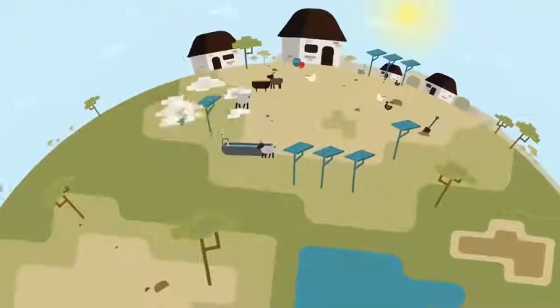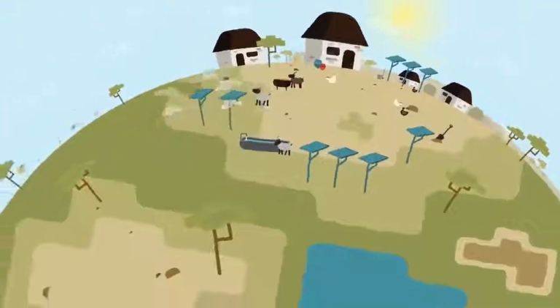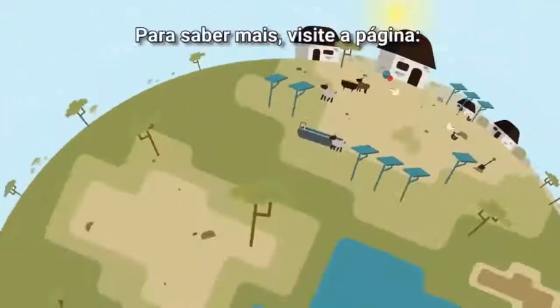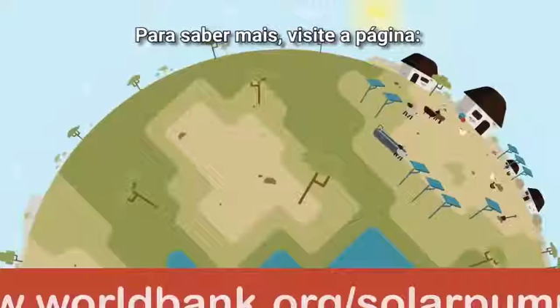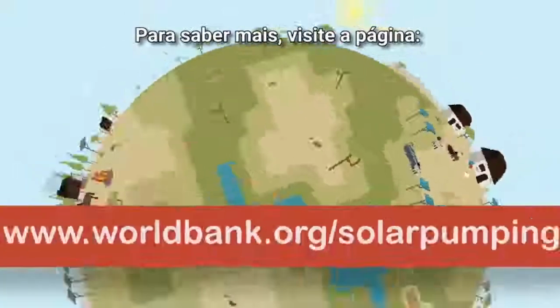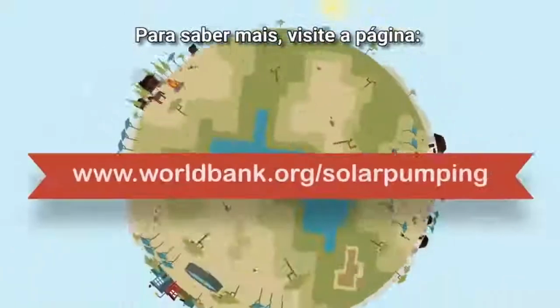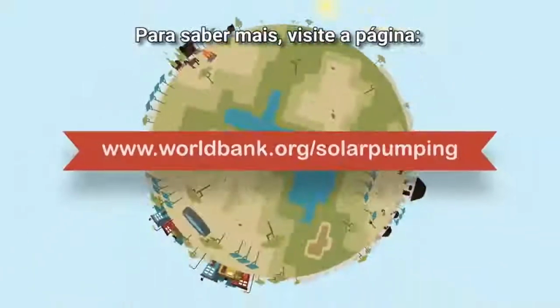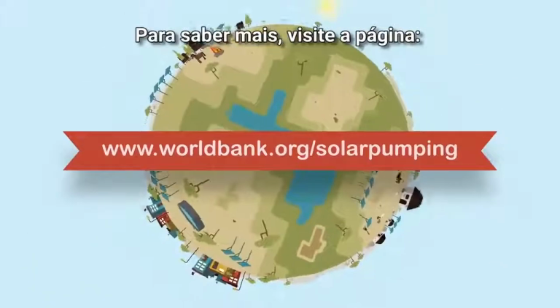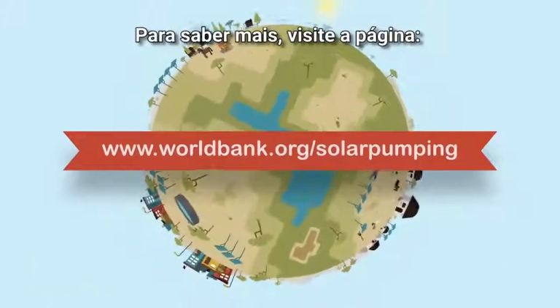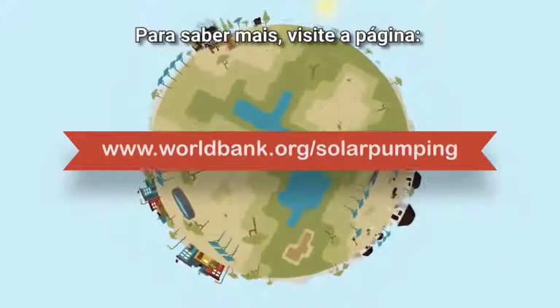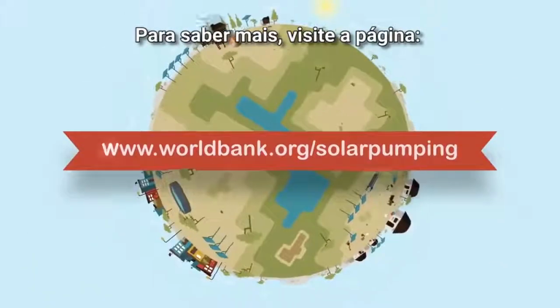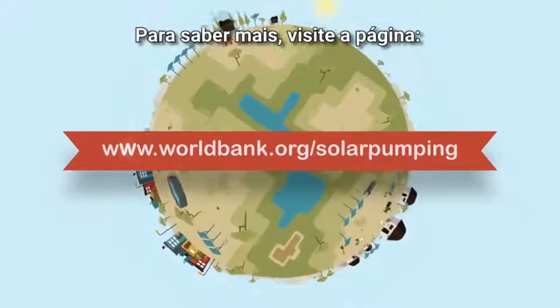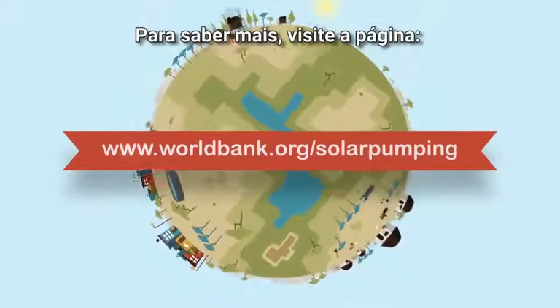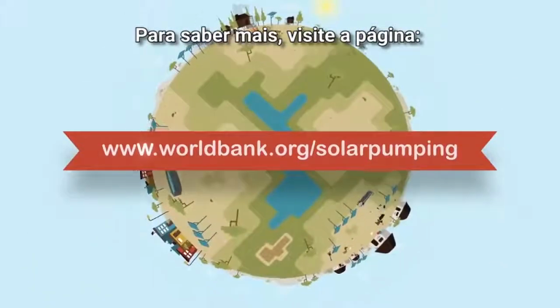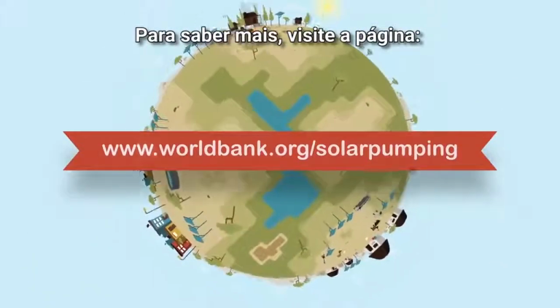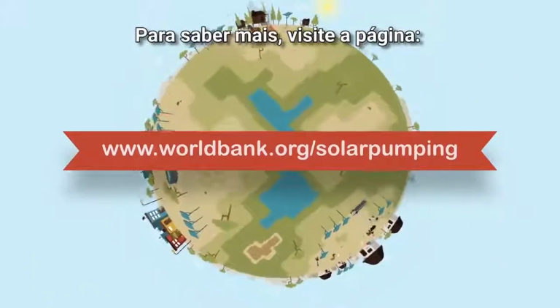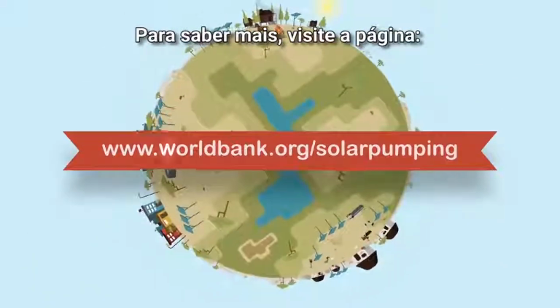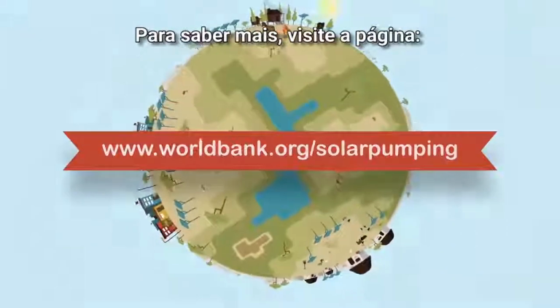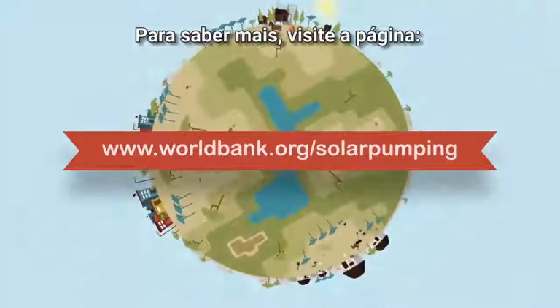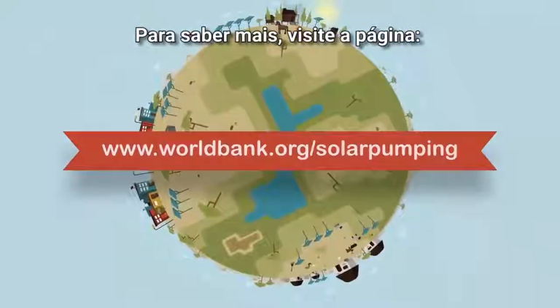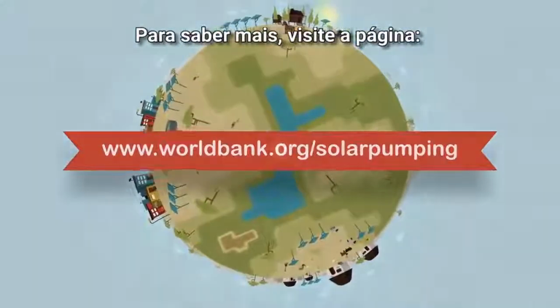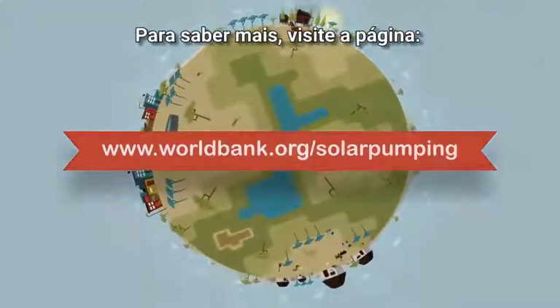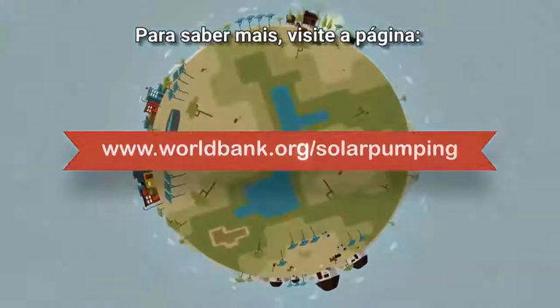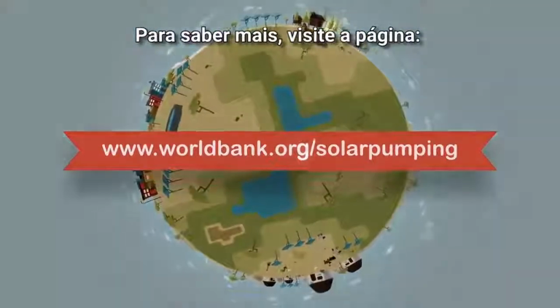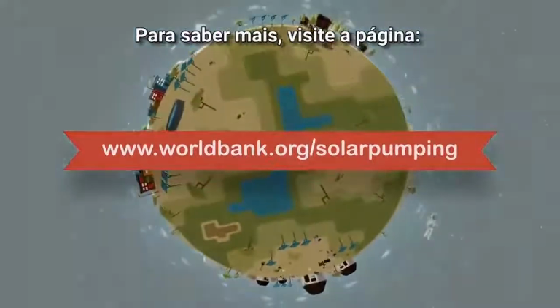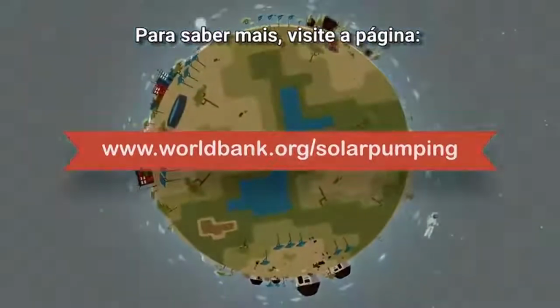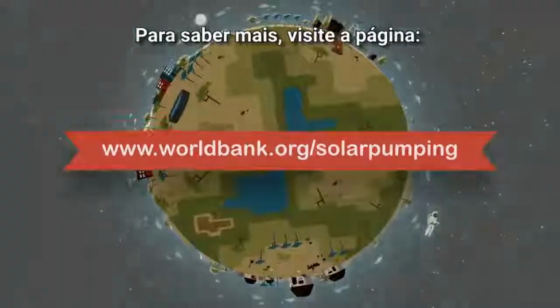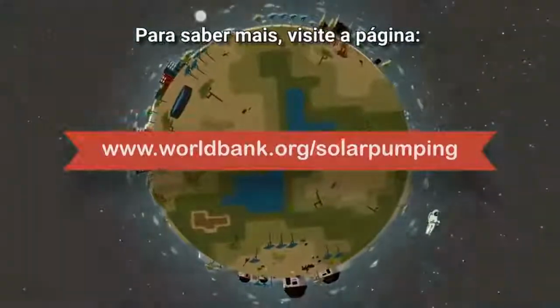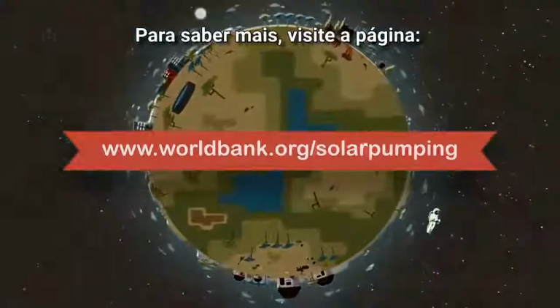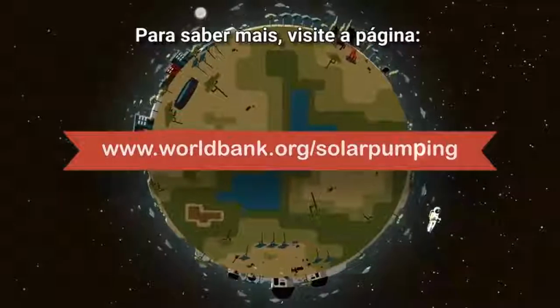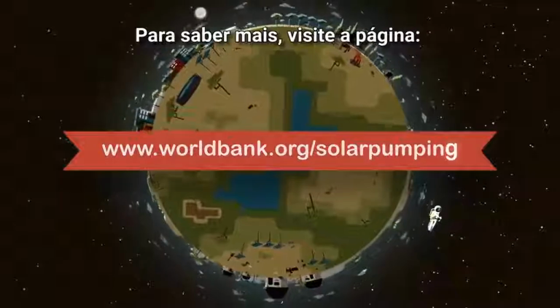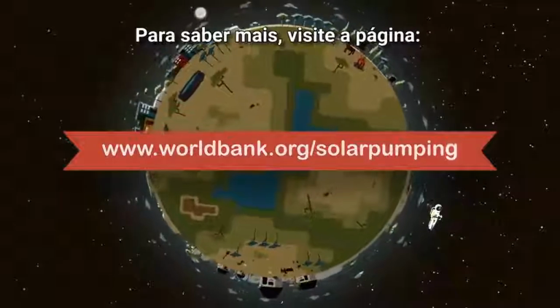To learn more, go to www.worldbank.org/solar-pumping.